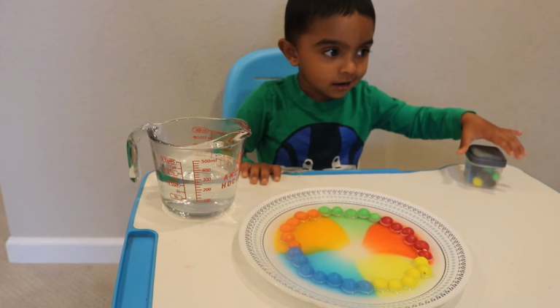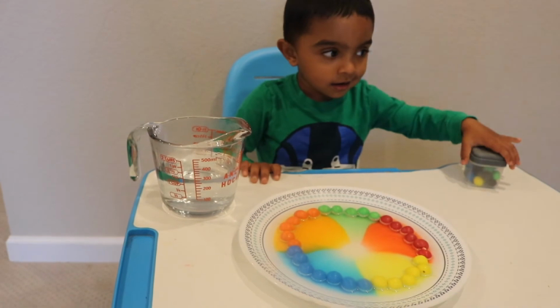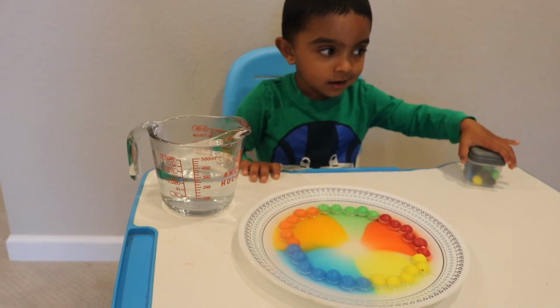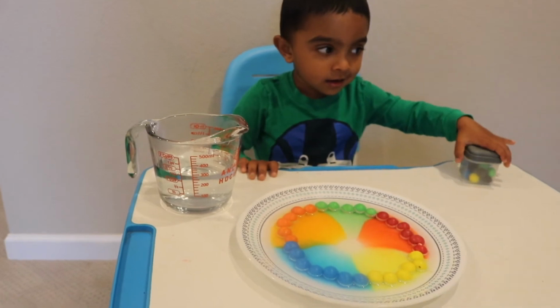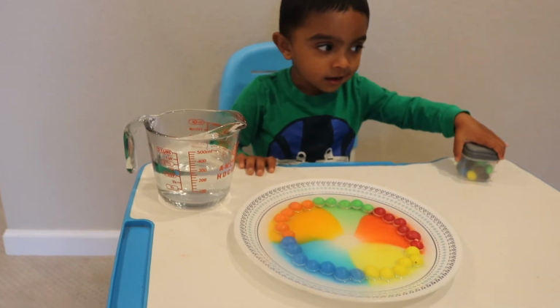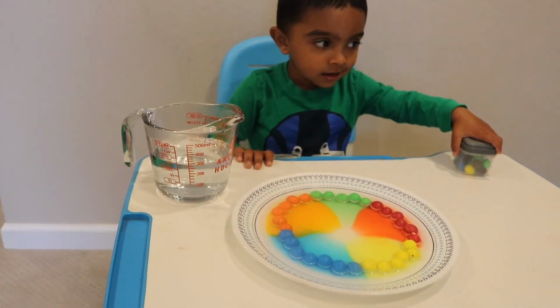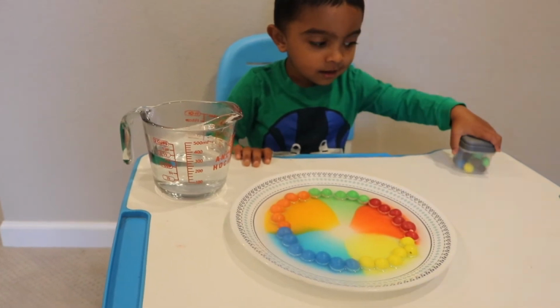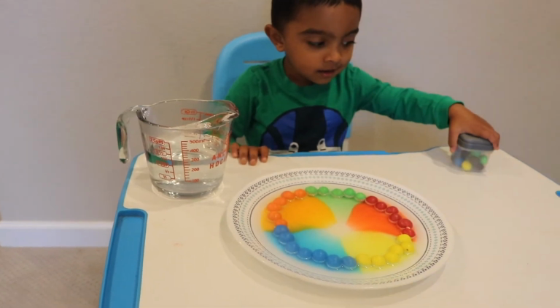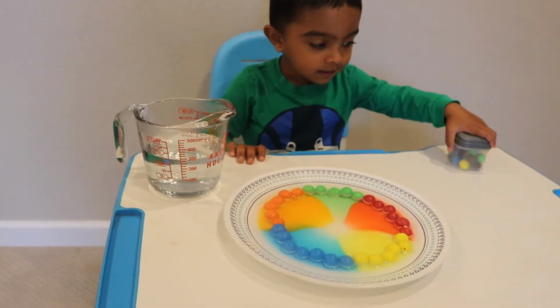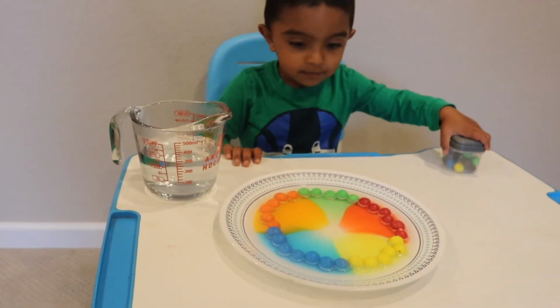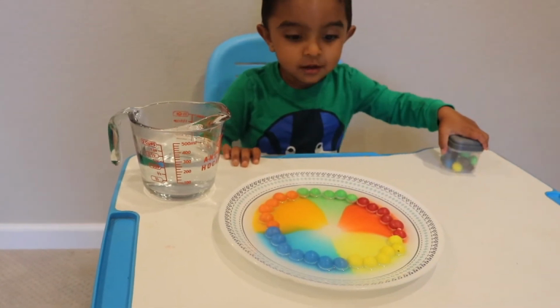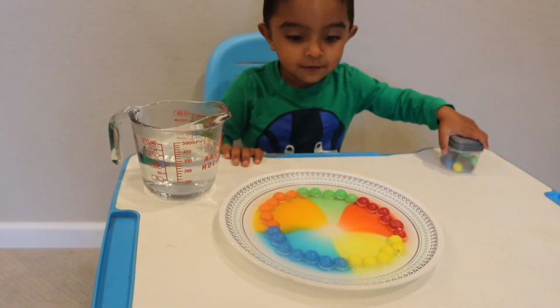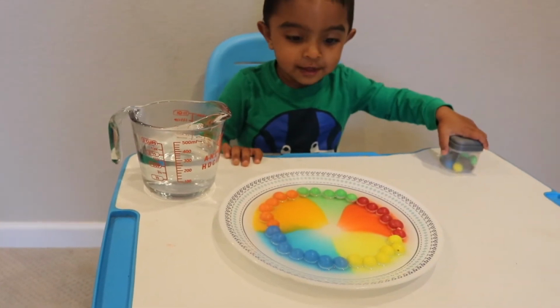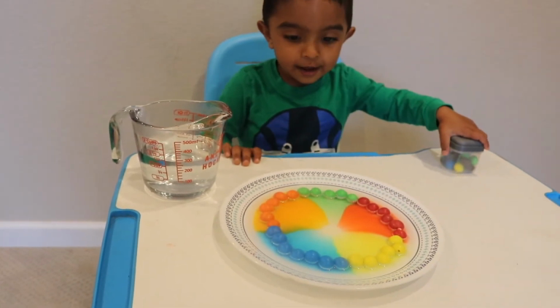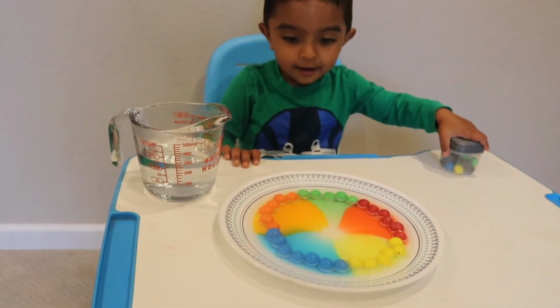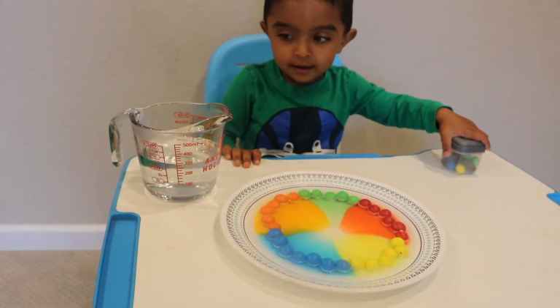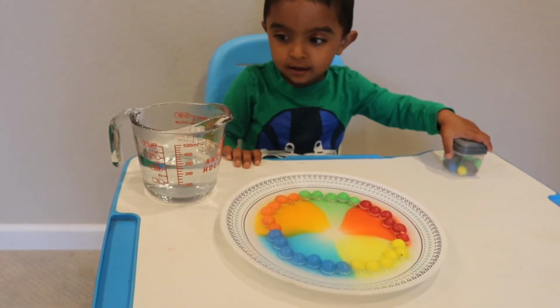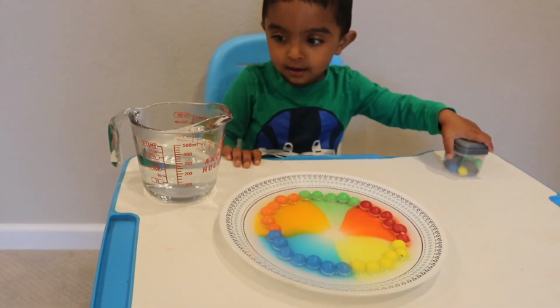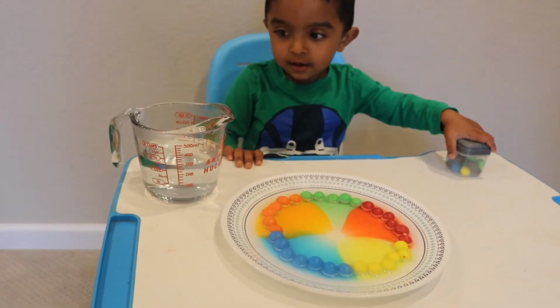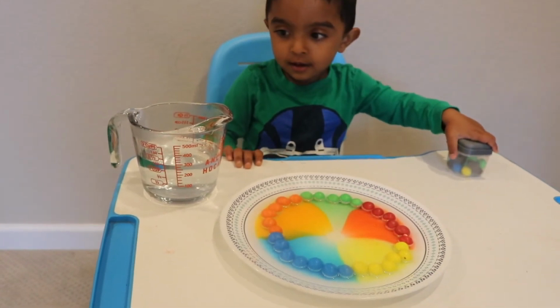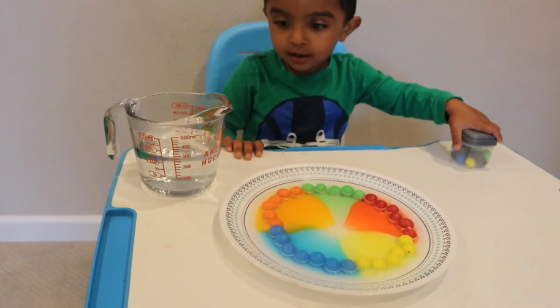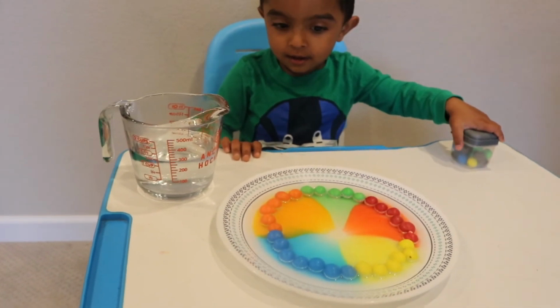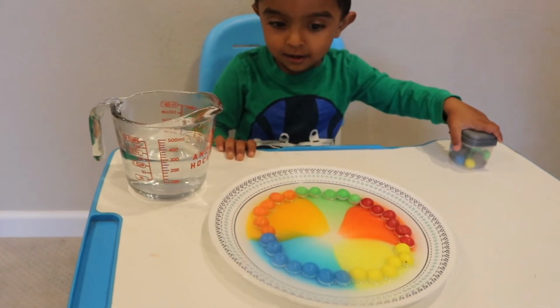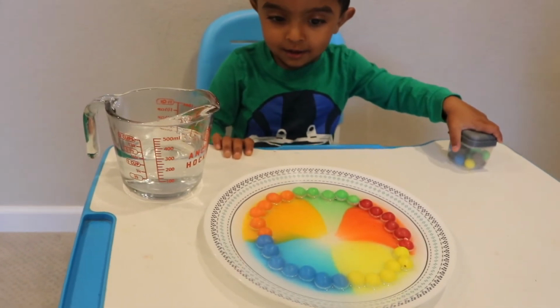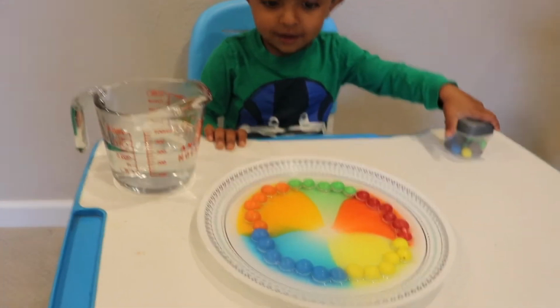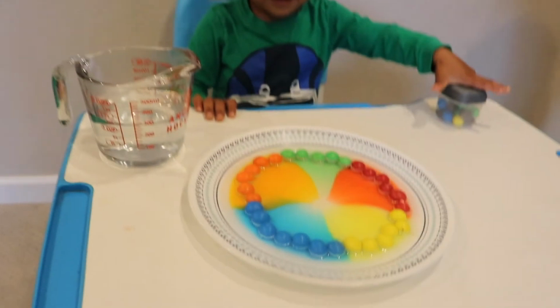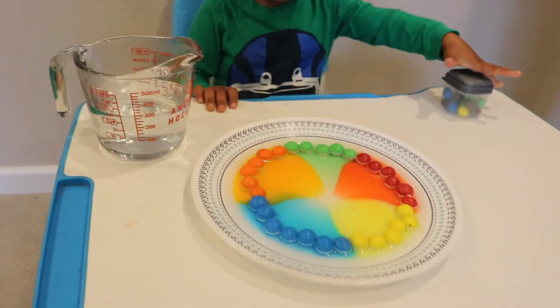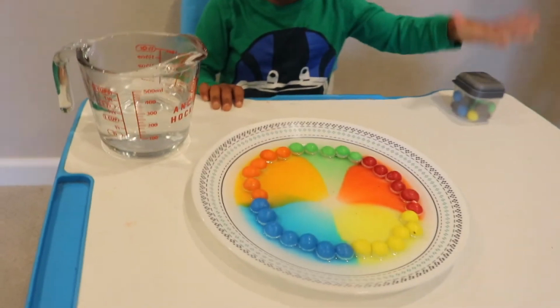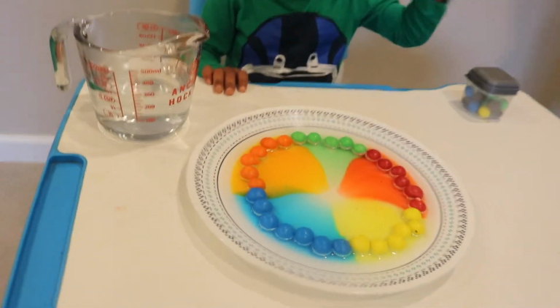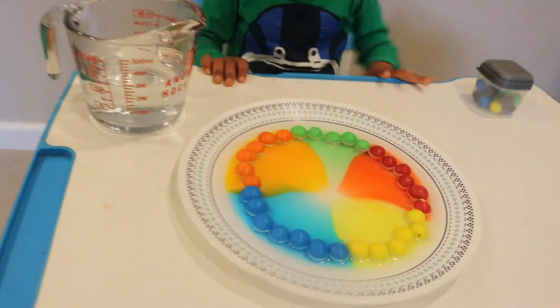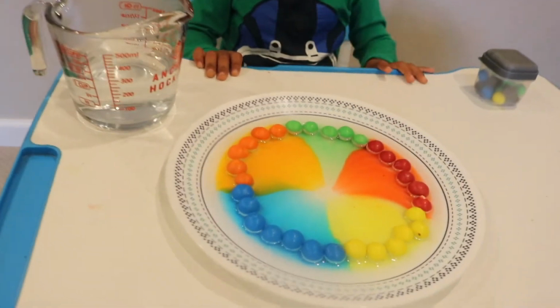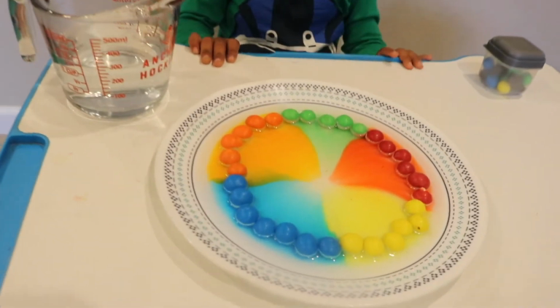Beautiful, beautiful rainbow! Do you want to see it? Yes, I want to see it!